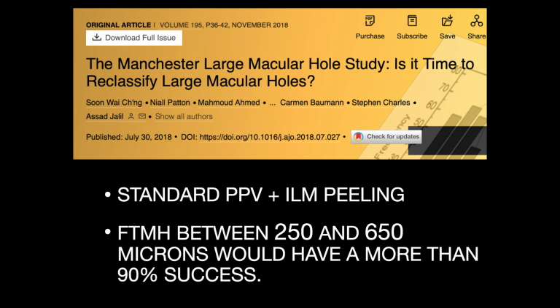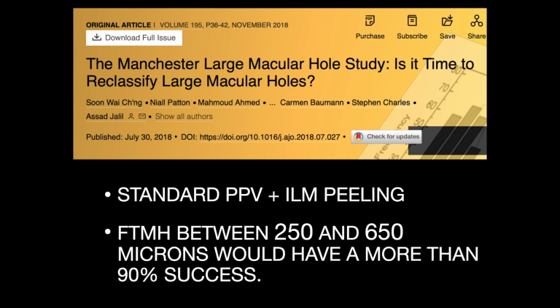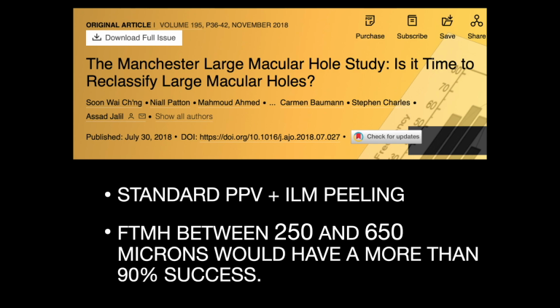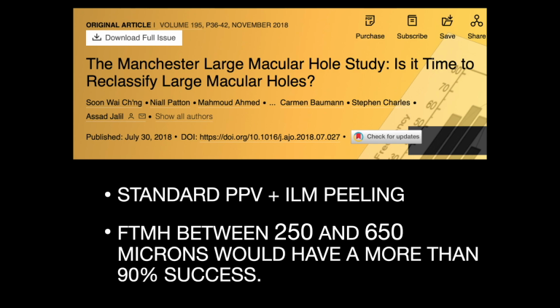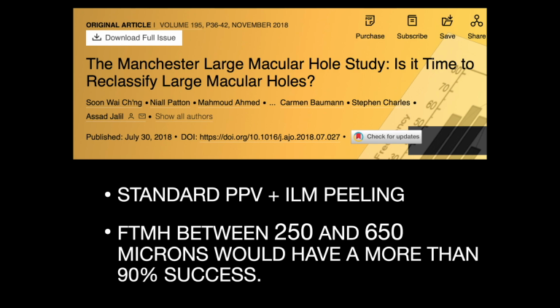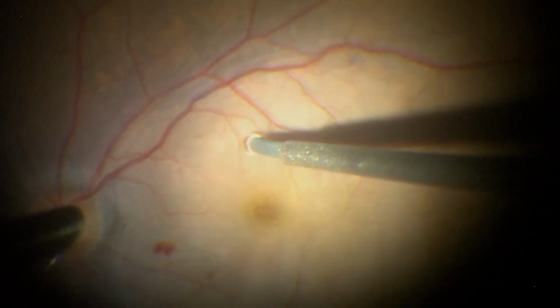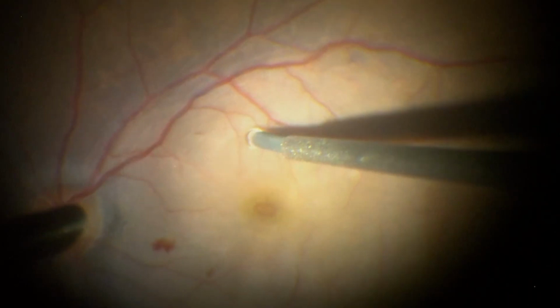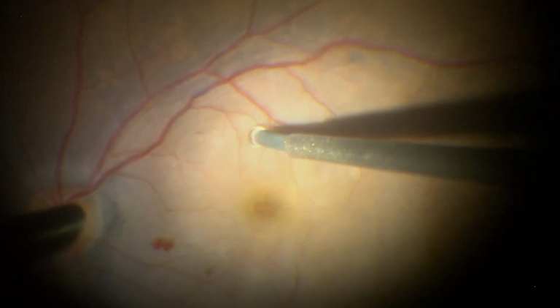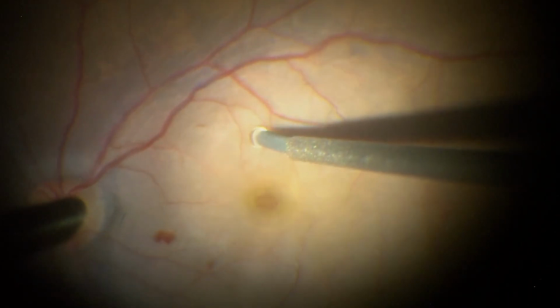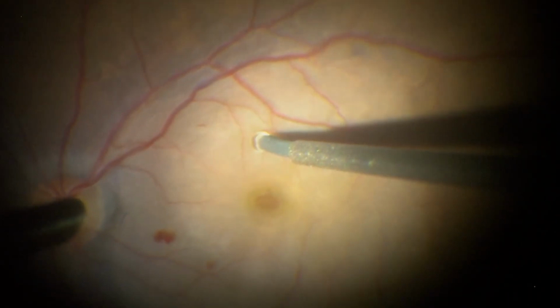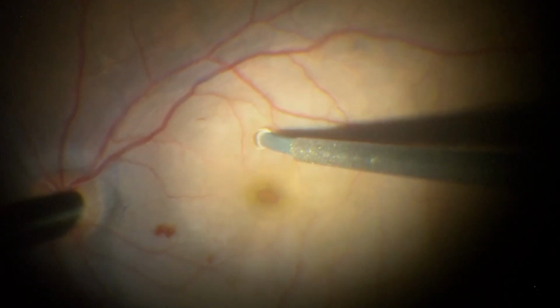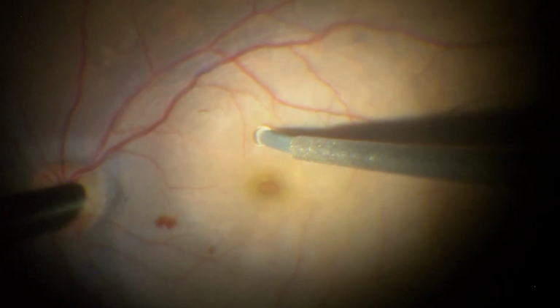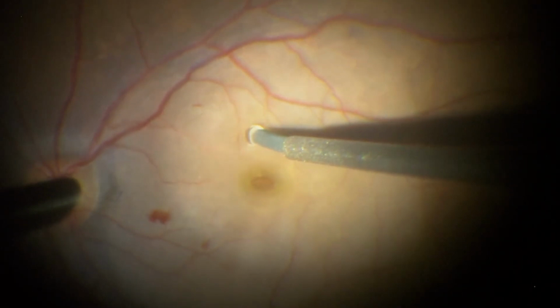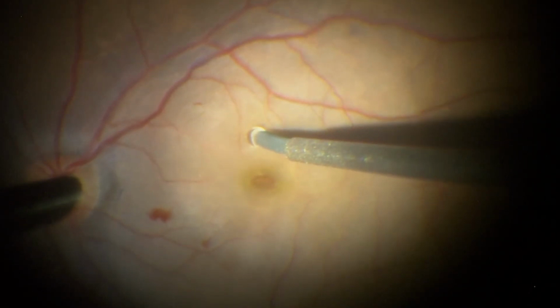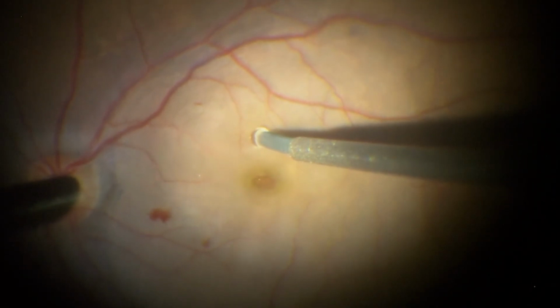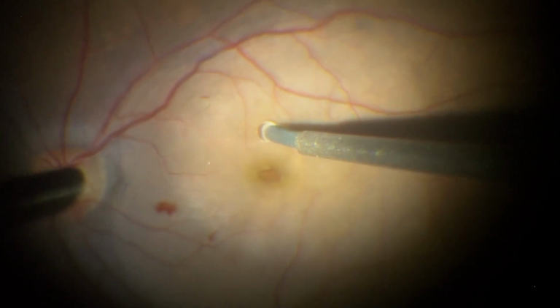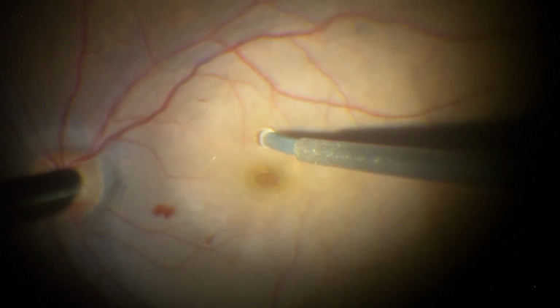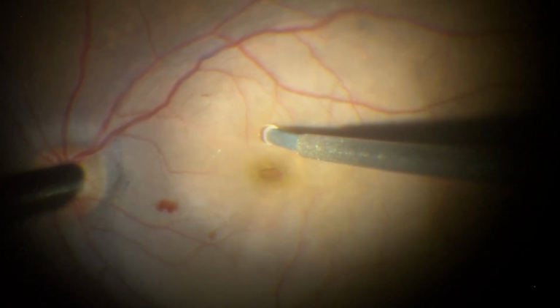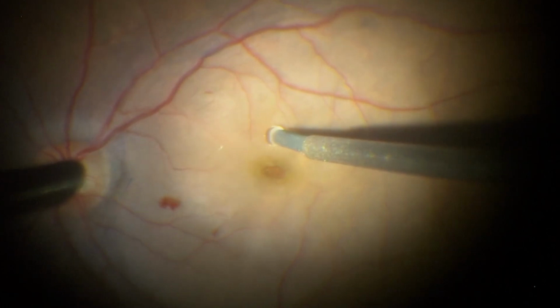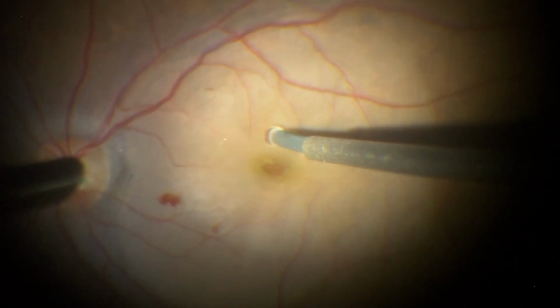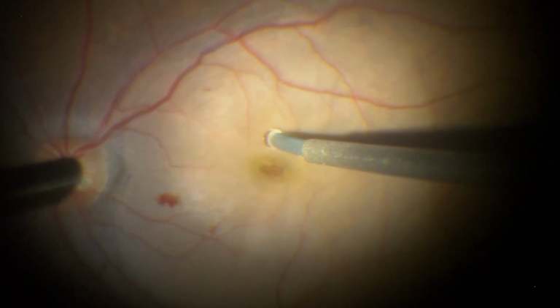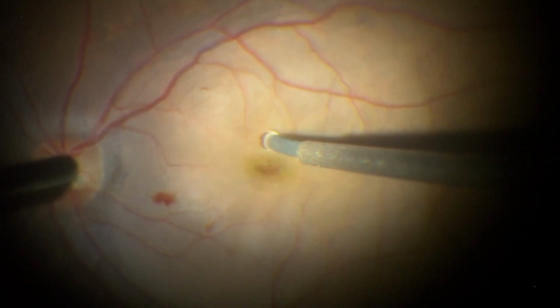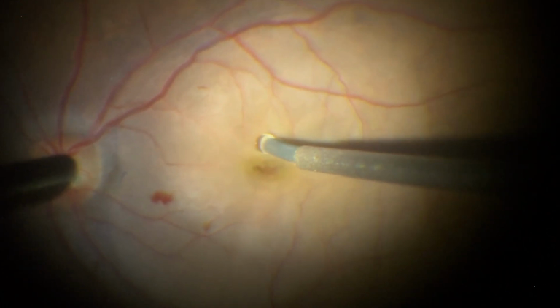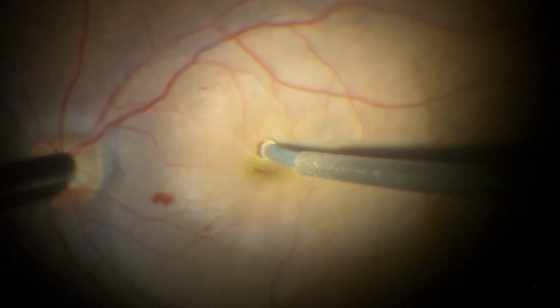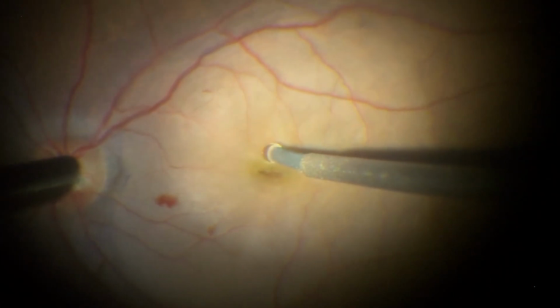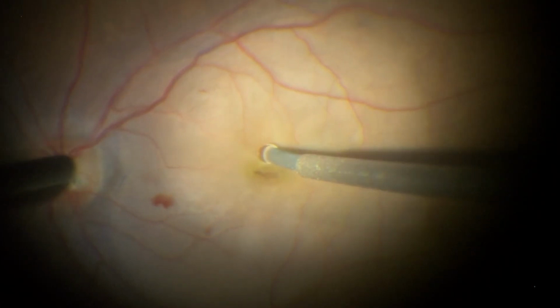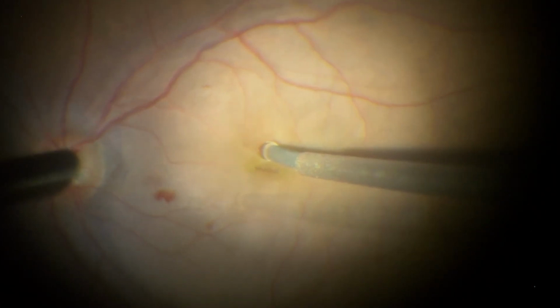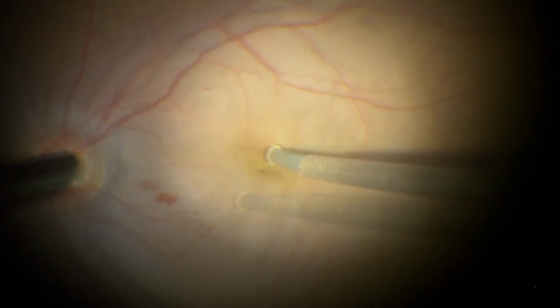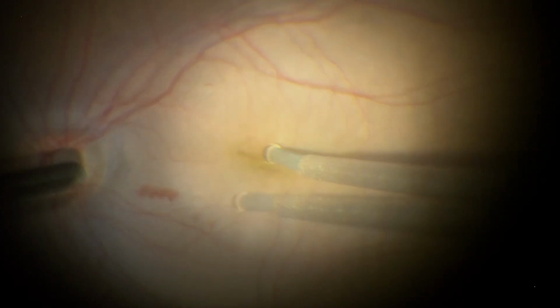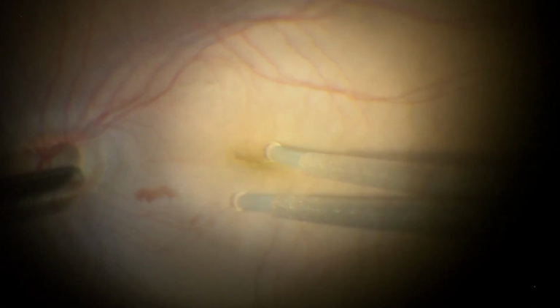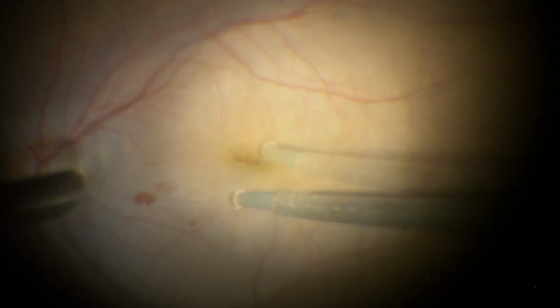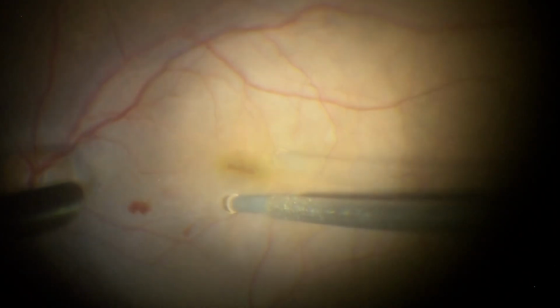We bring here an additional maneuver added to our surgical practice that may improve the closure rates, which we call foveal repositioning.